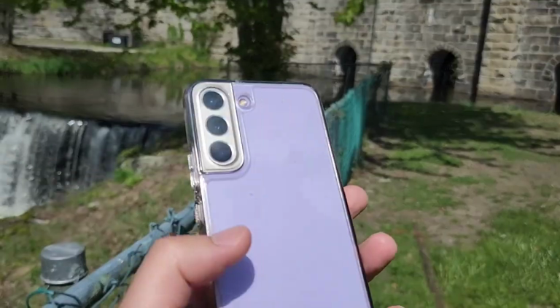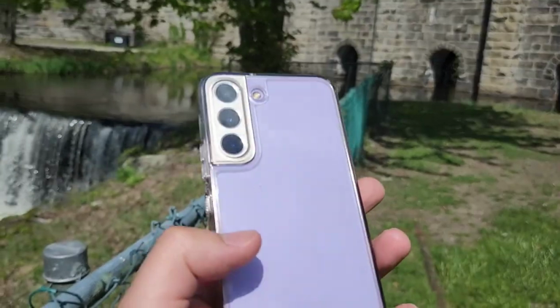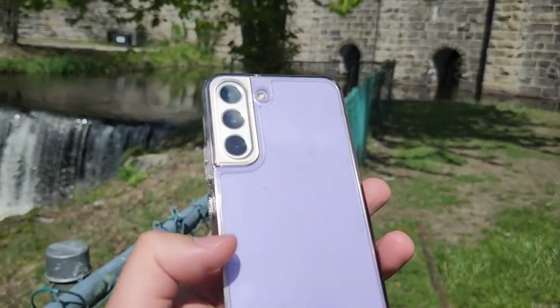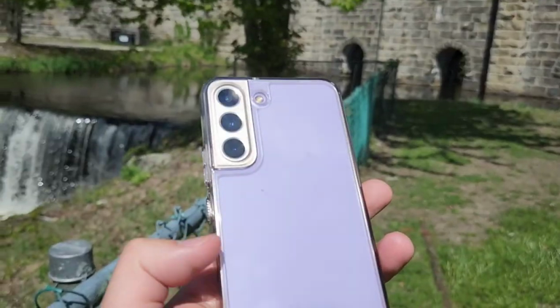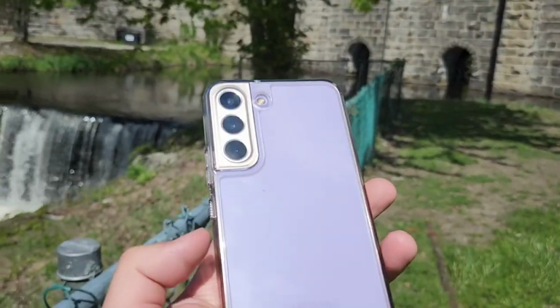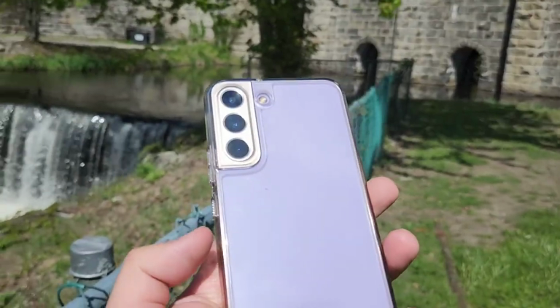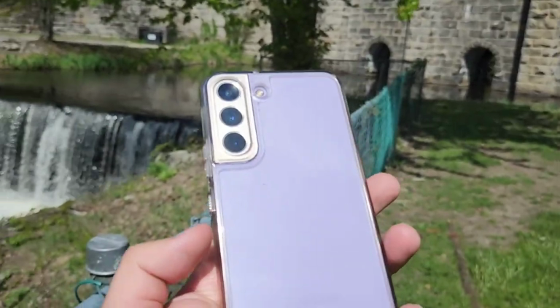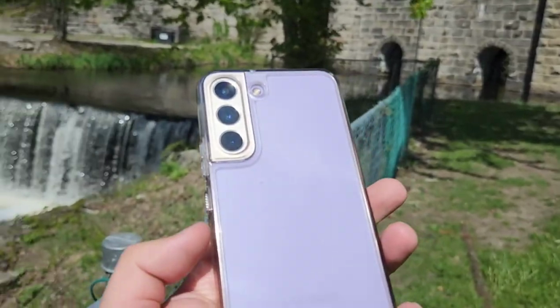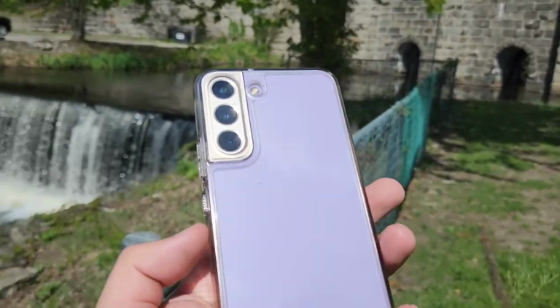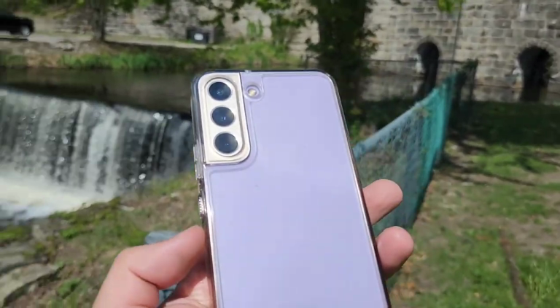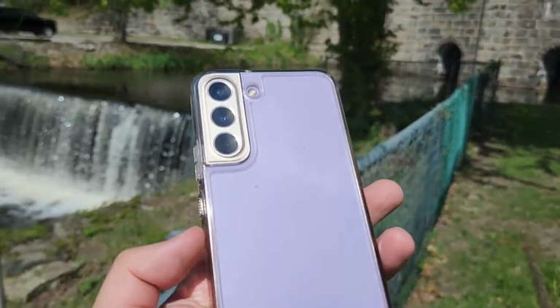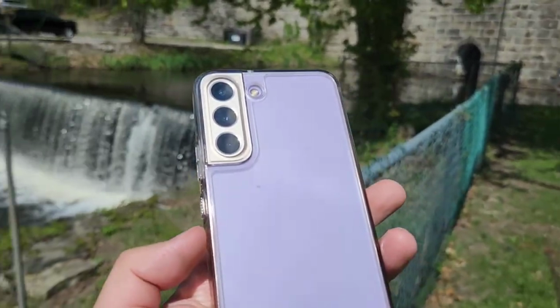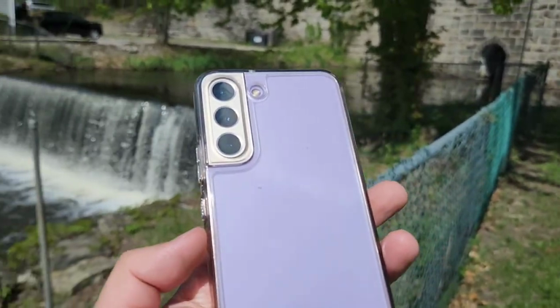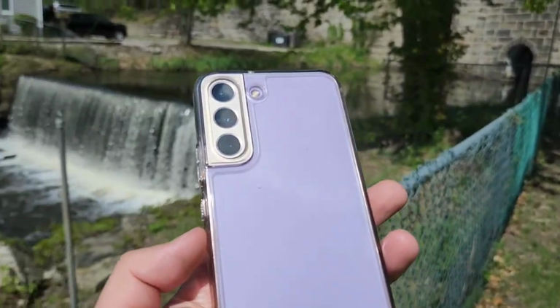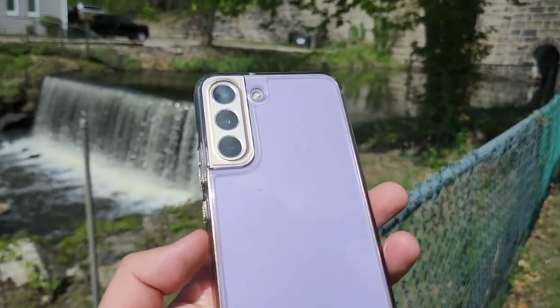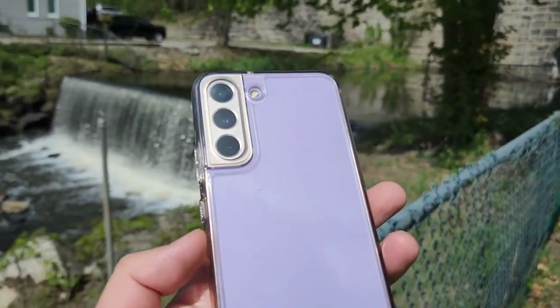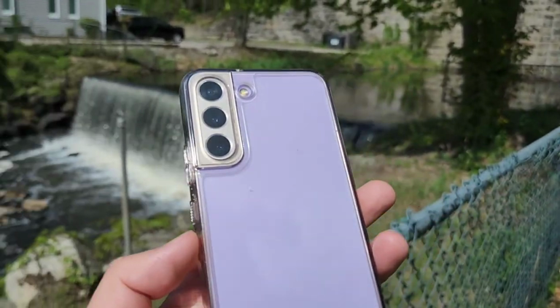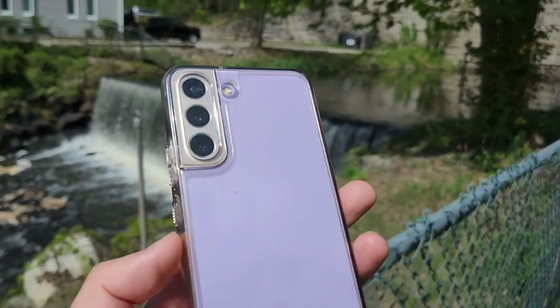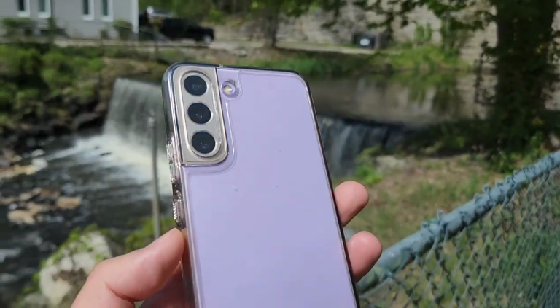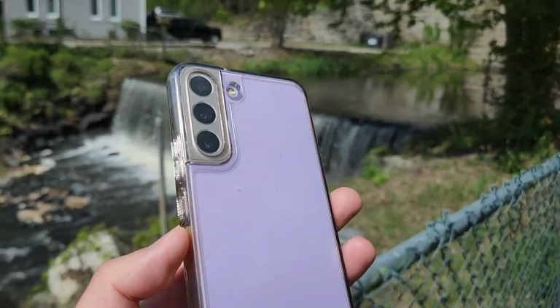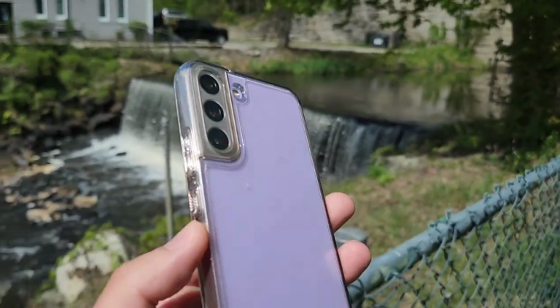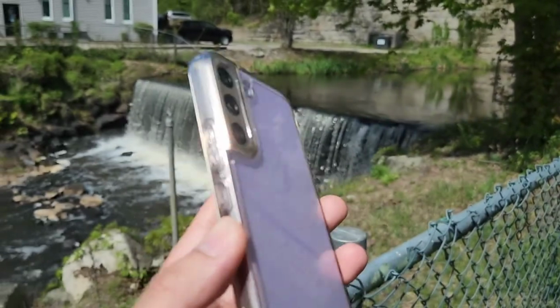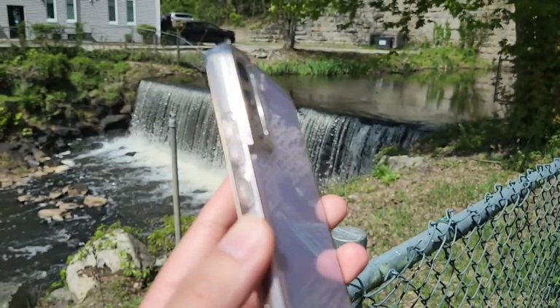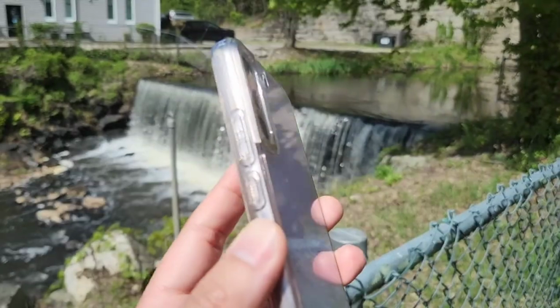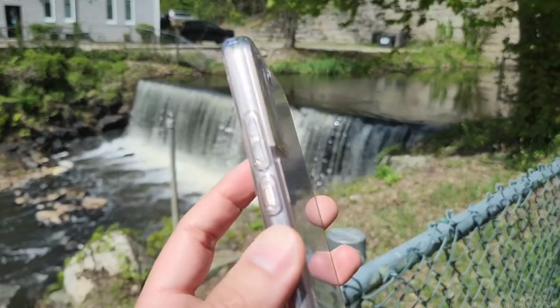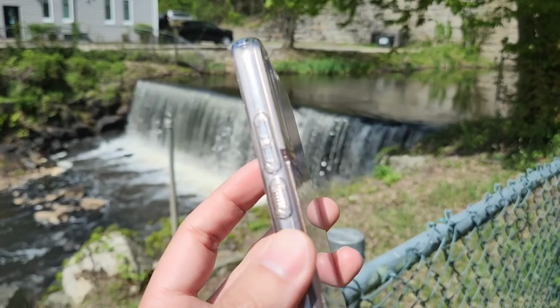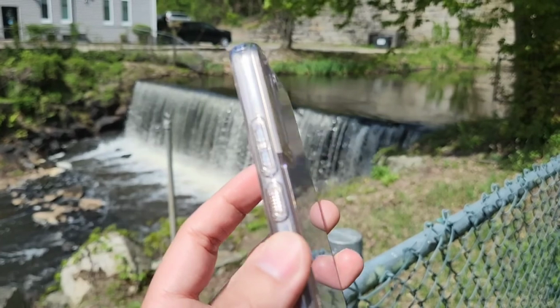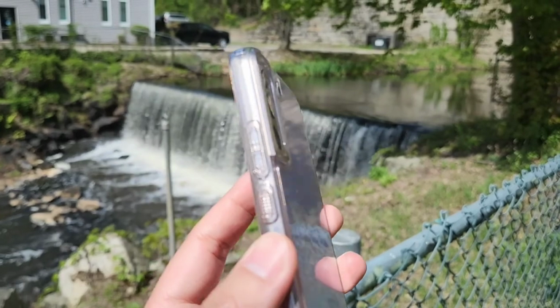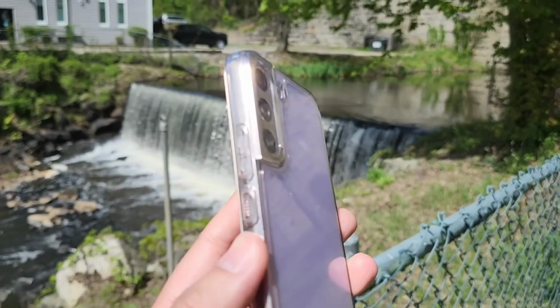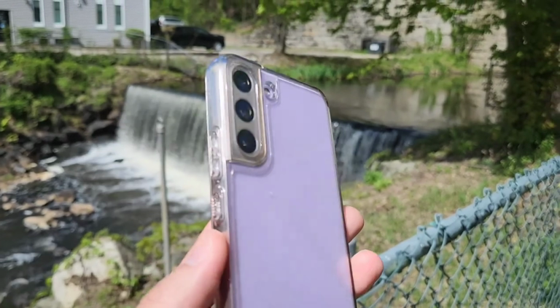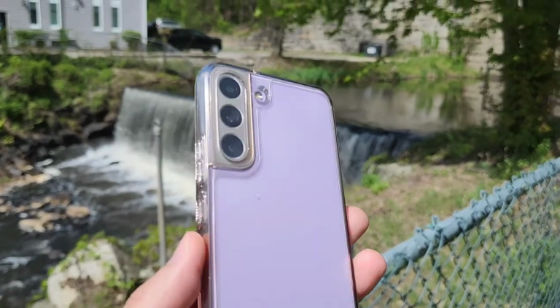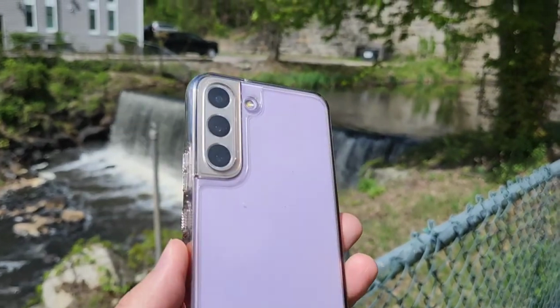Hey guys, Hummel back again. Today I'm gonna be reviewing the Galaxy S22 after using it for three months.